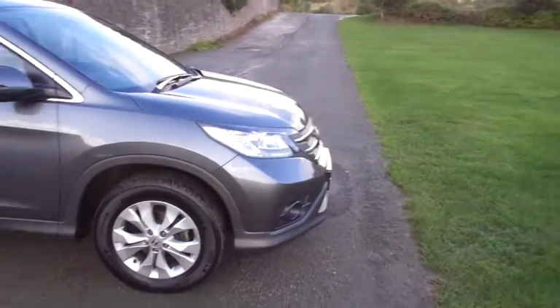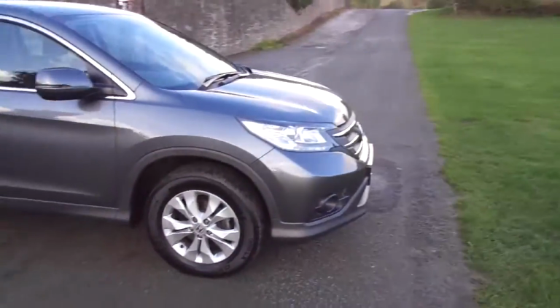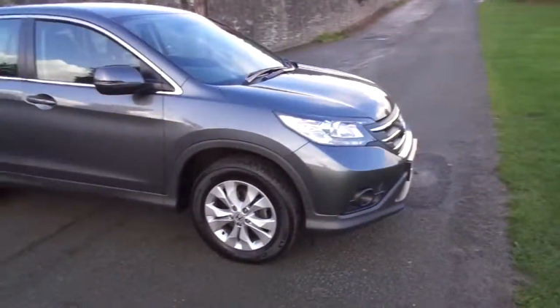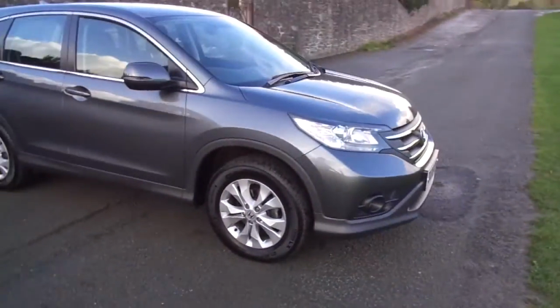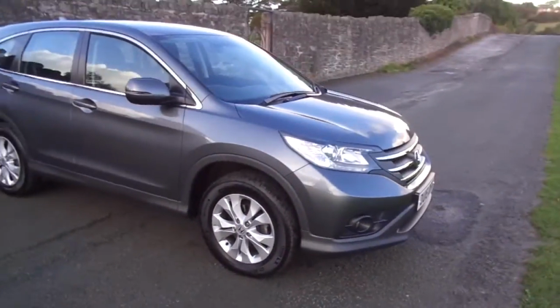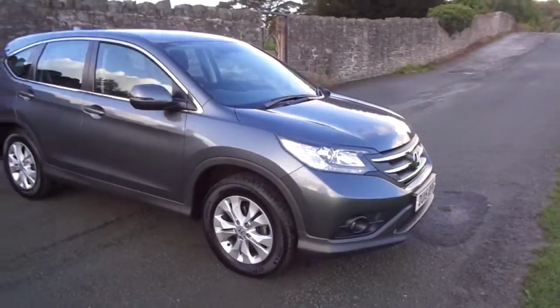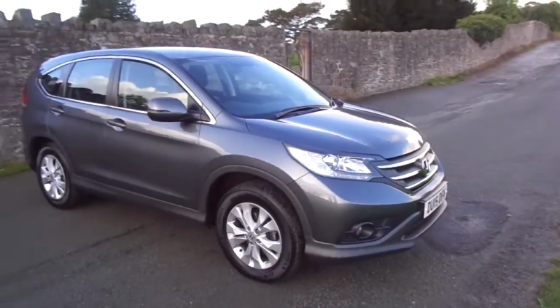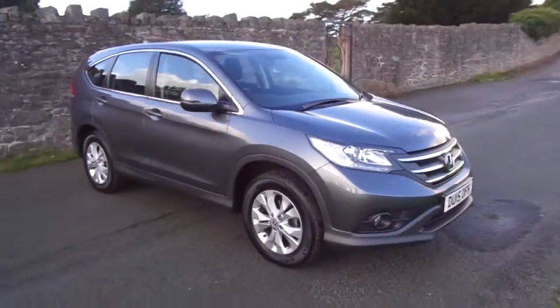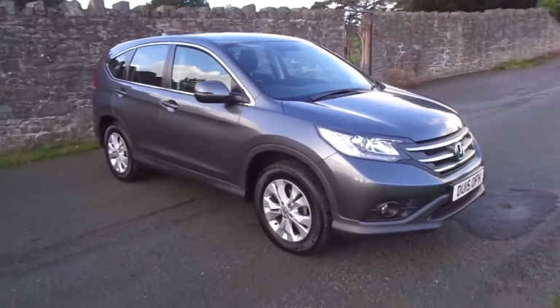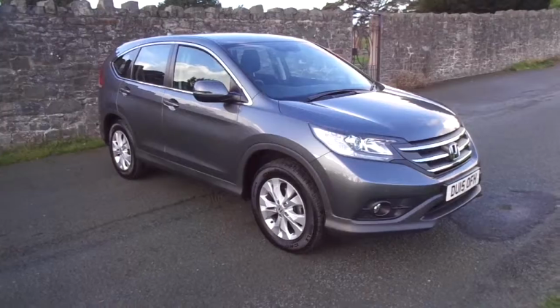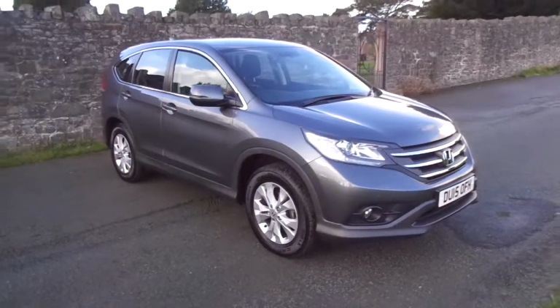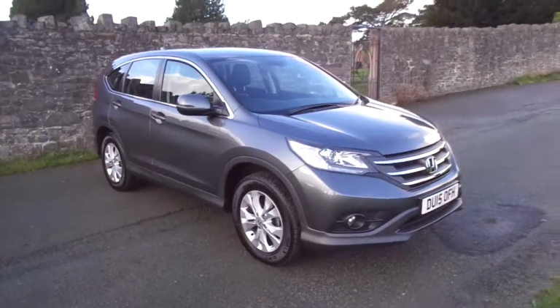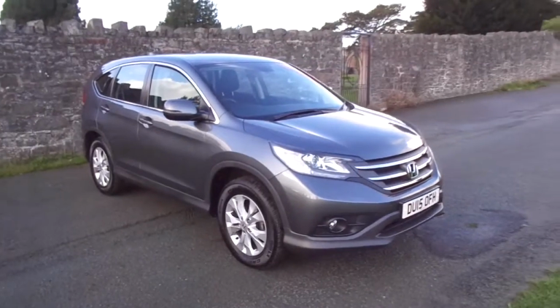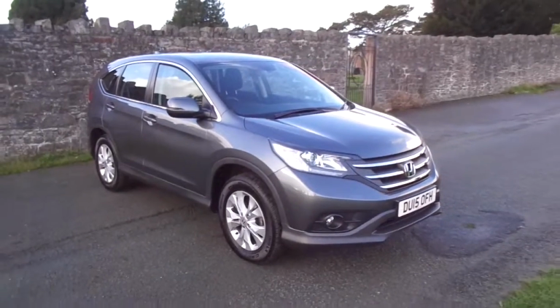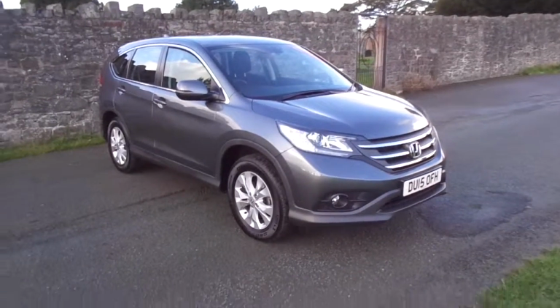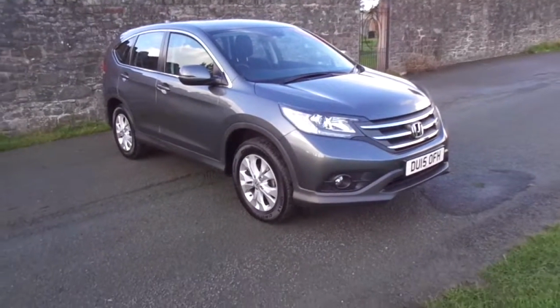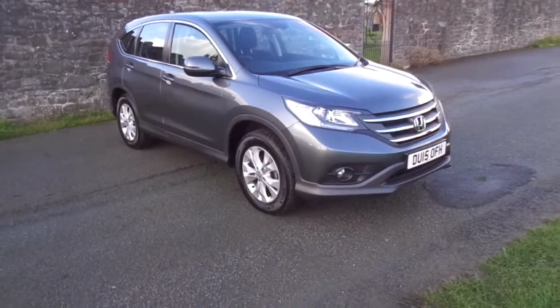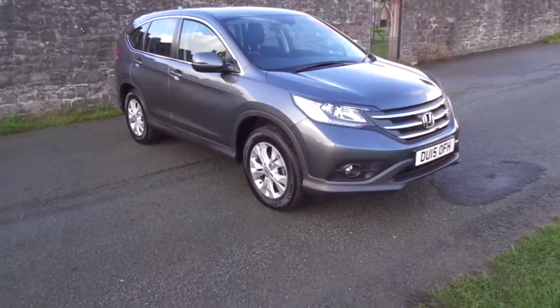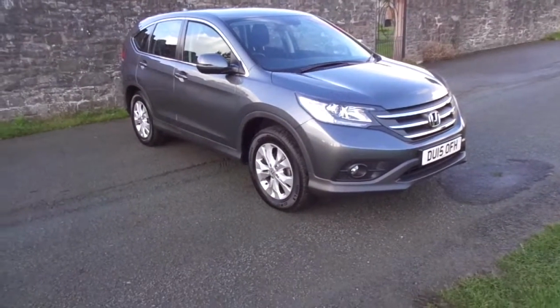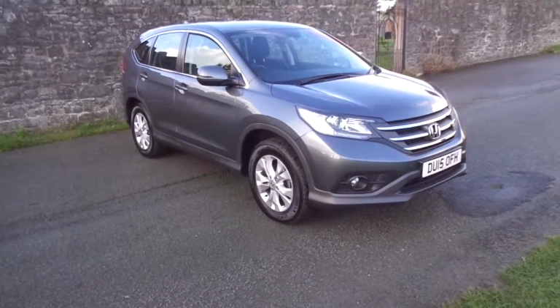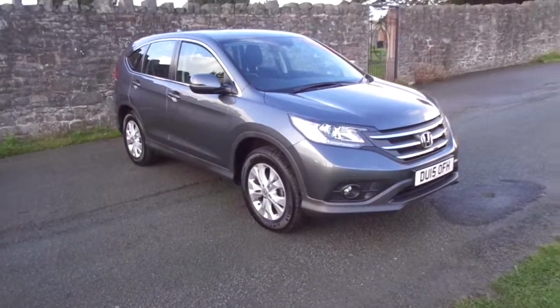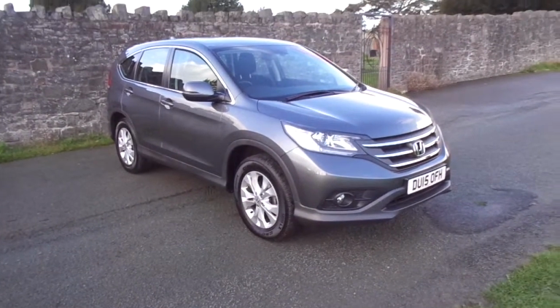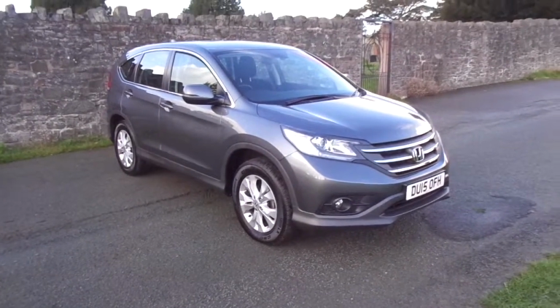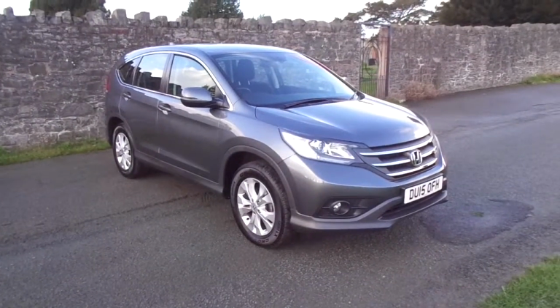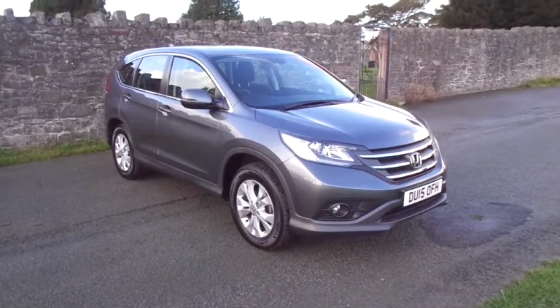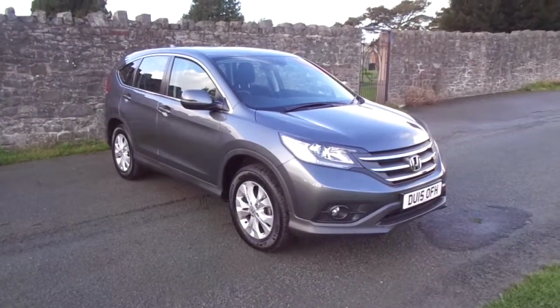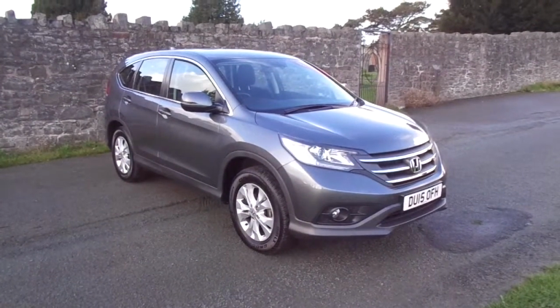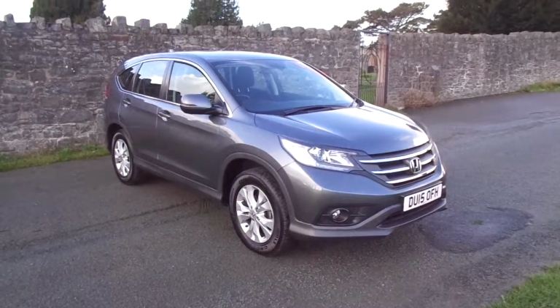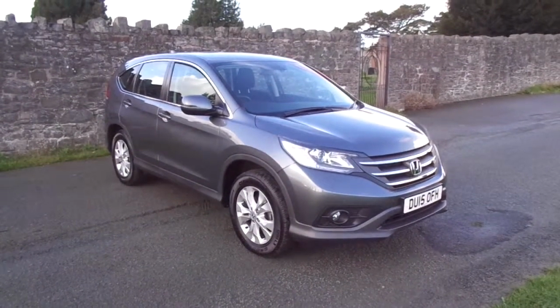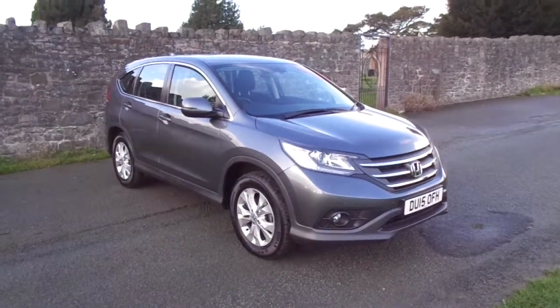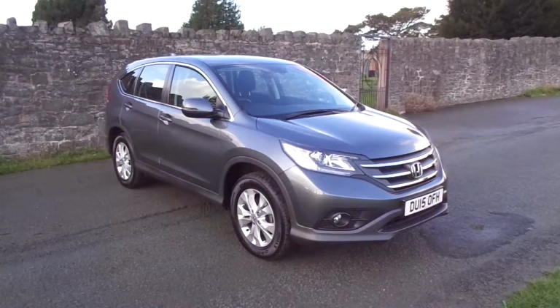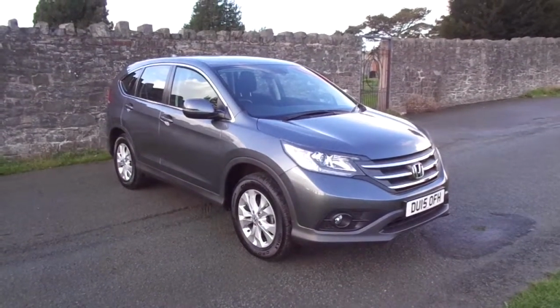So there we have it, the Honda CR-V SE. For more information on this vehicle please contact JT Hughes of Newtown.